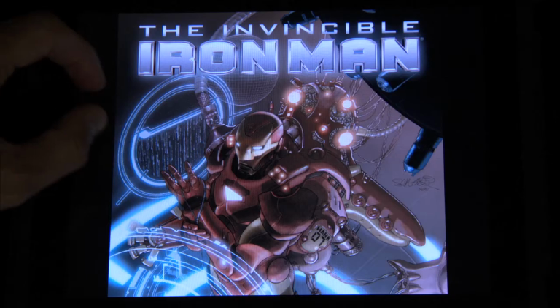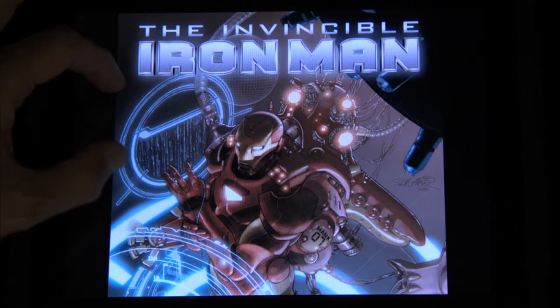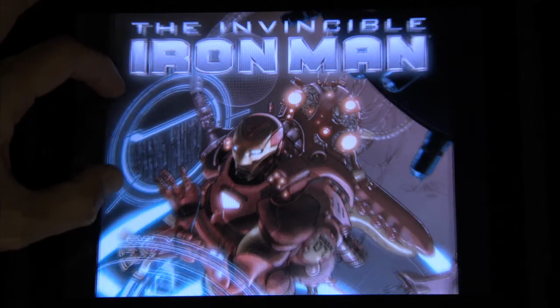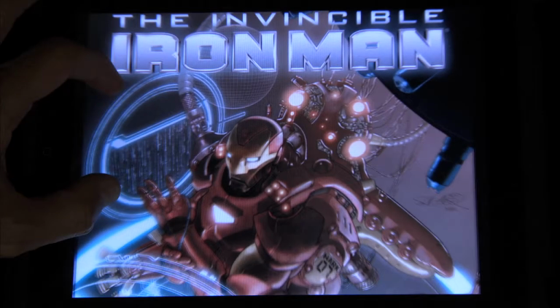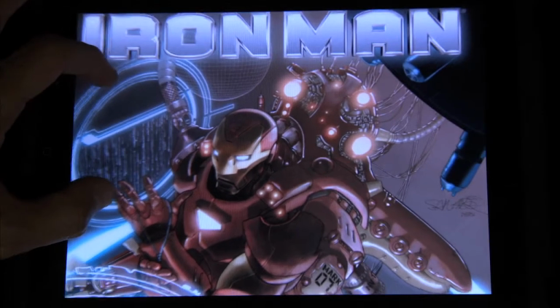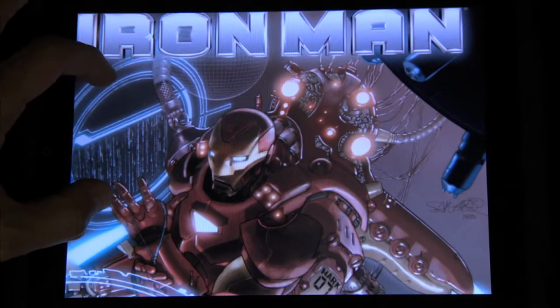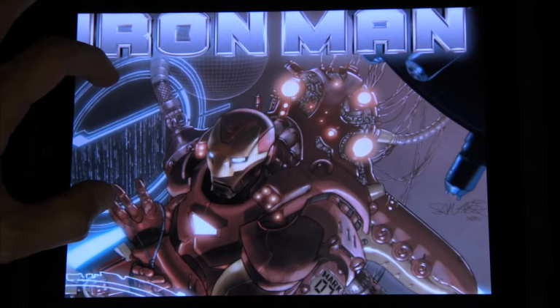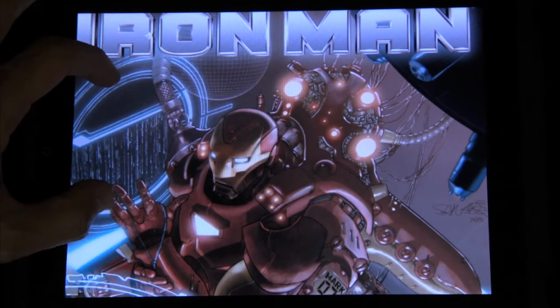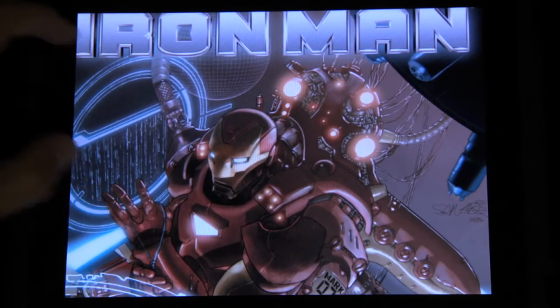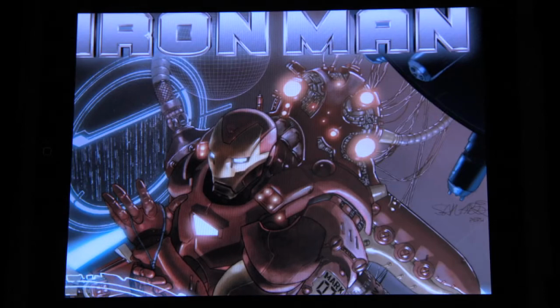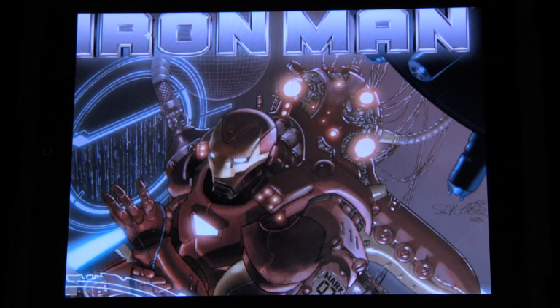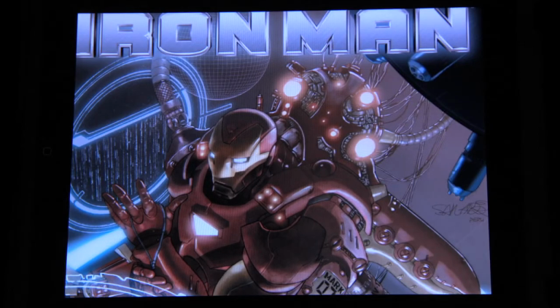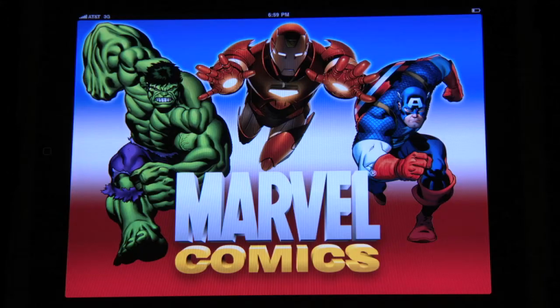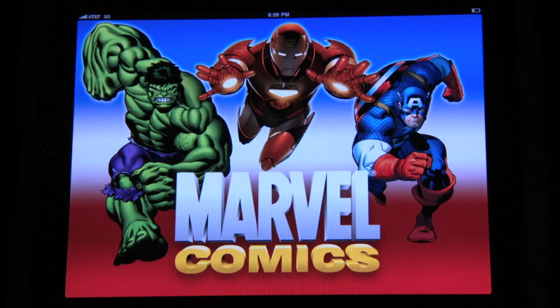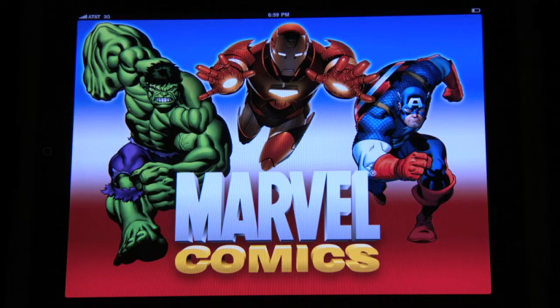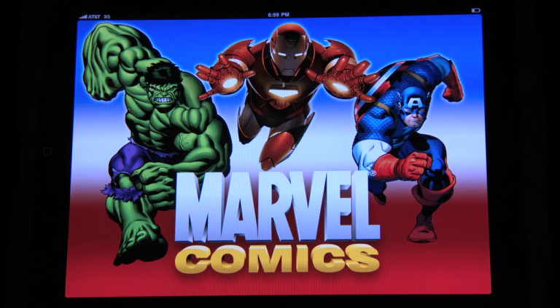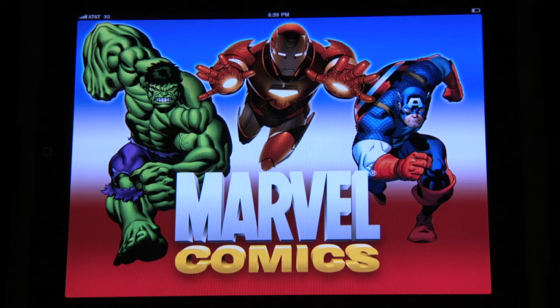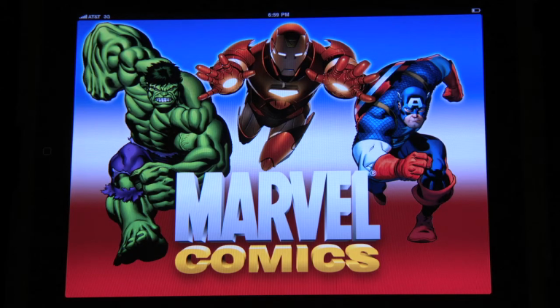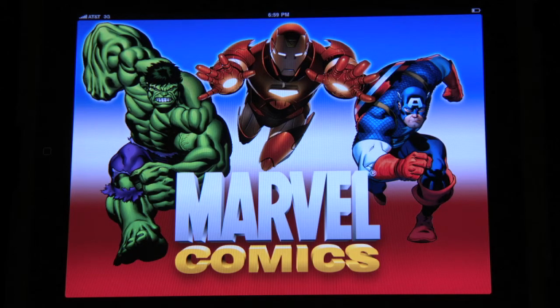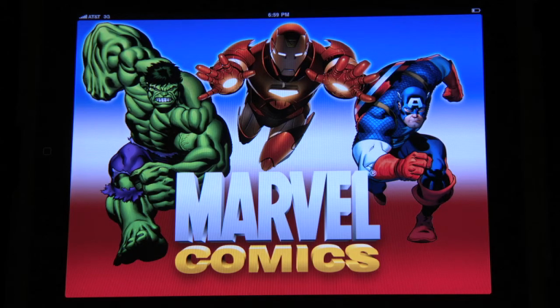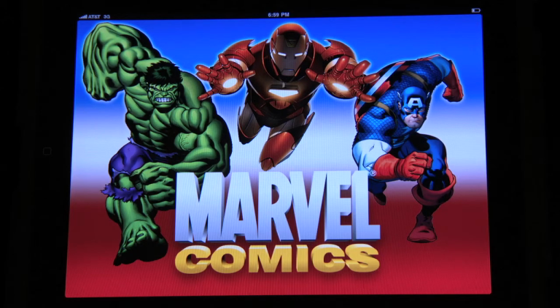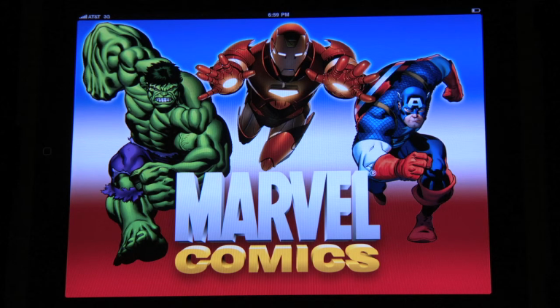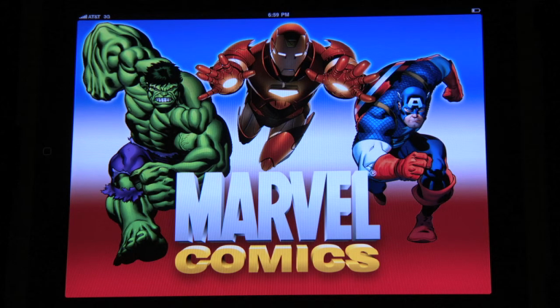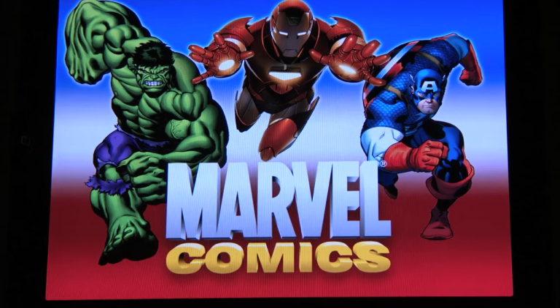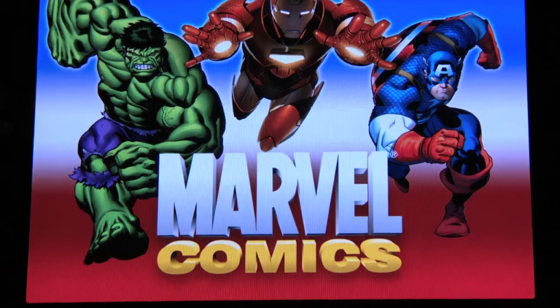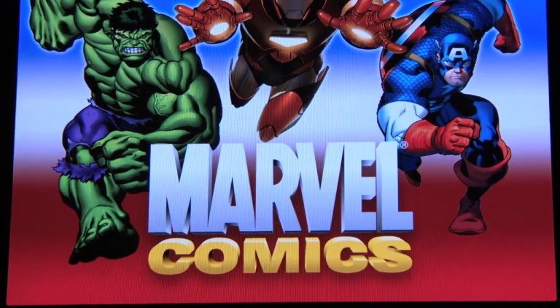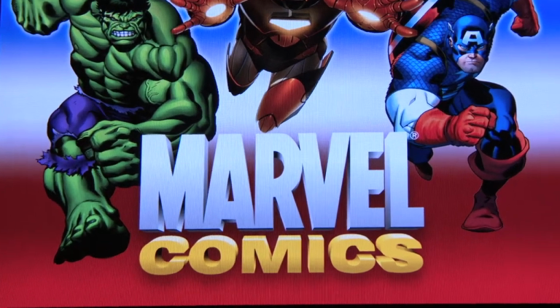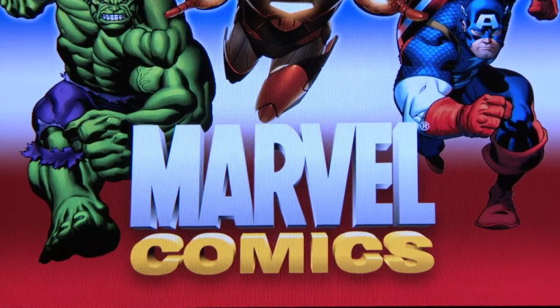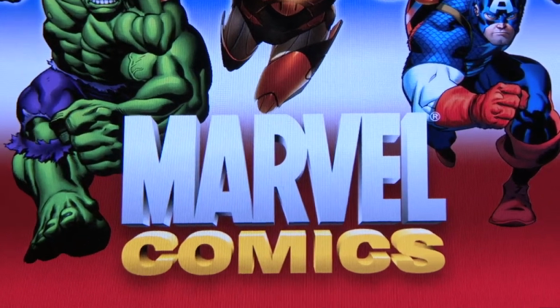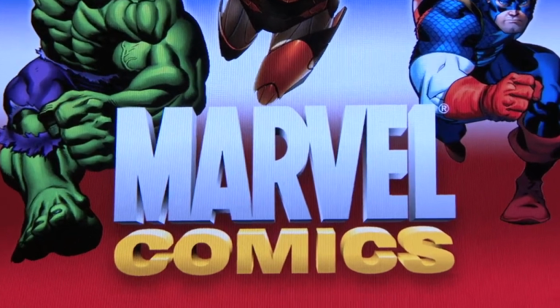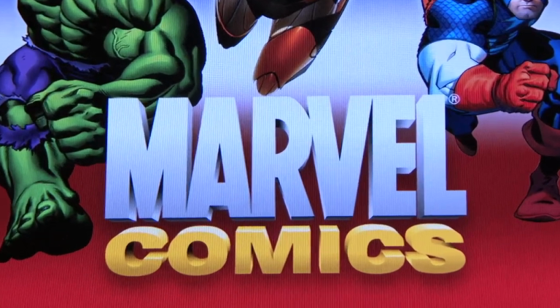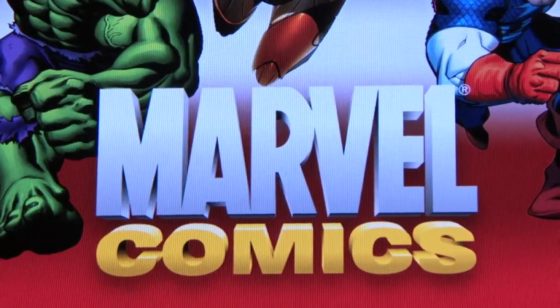Did you miss out on free comic book day? Well don't worry, the Marvel app has got you covered with free comic books every week.